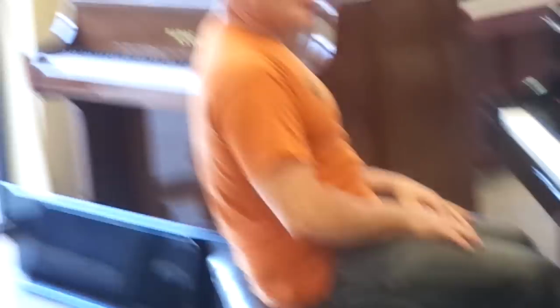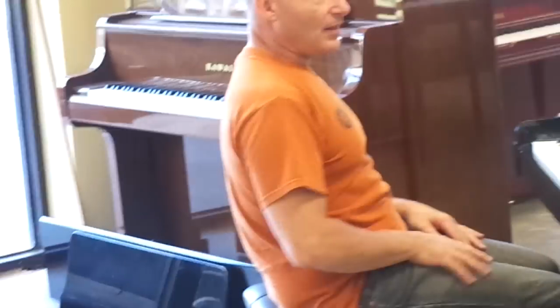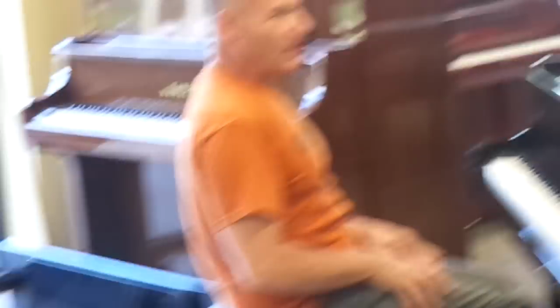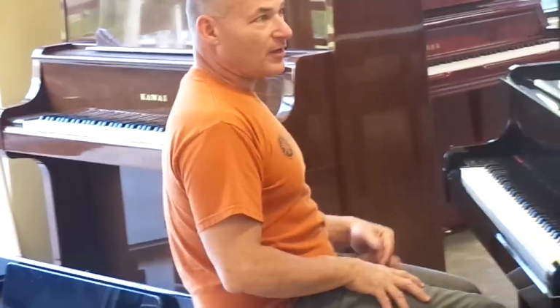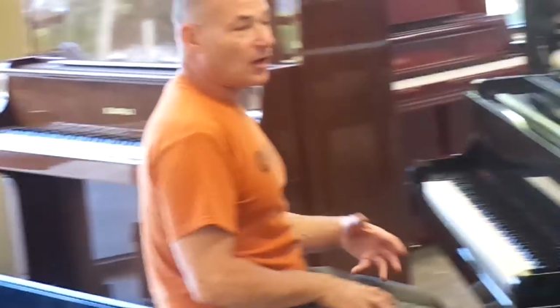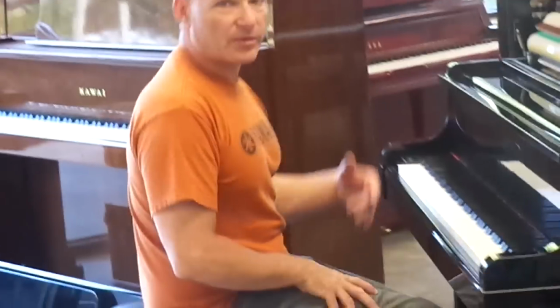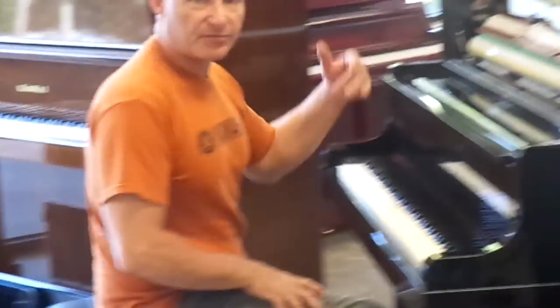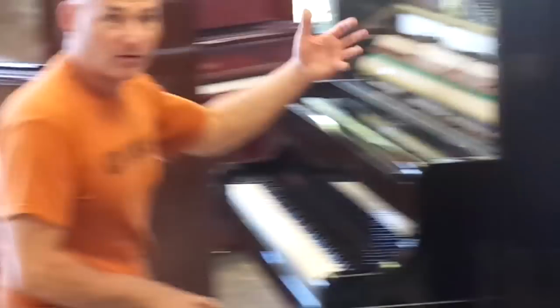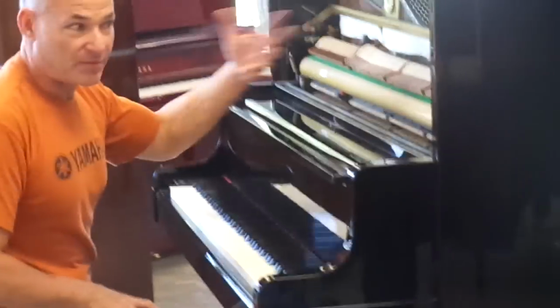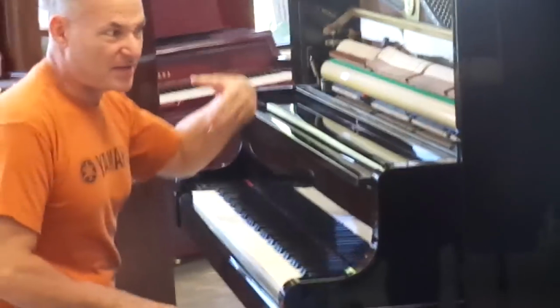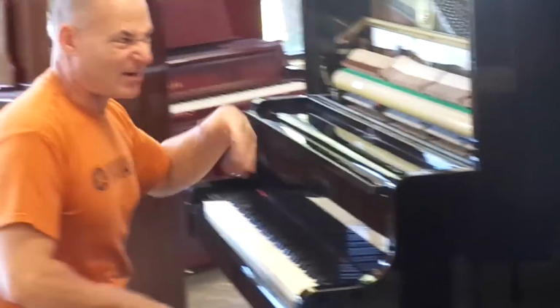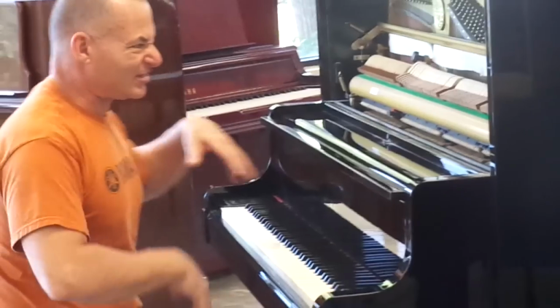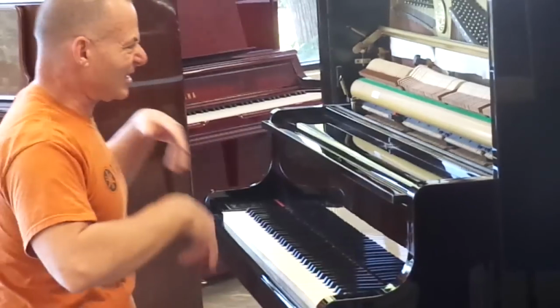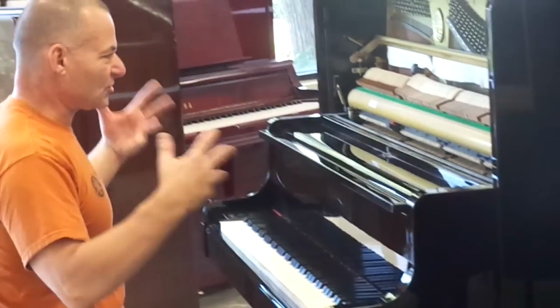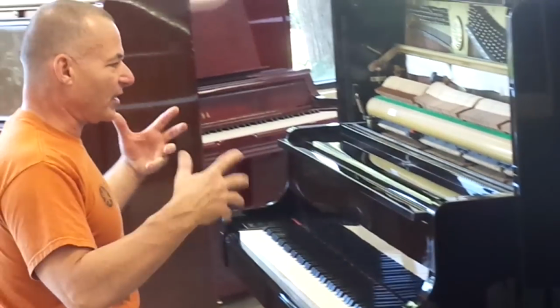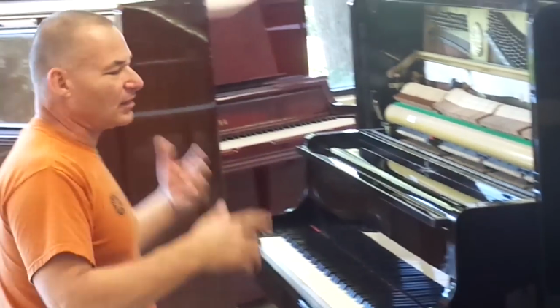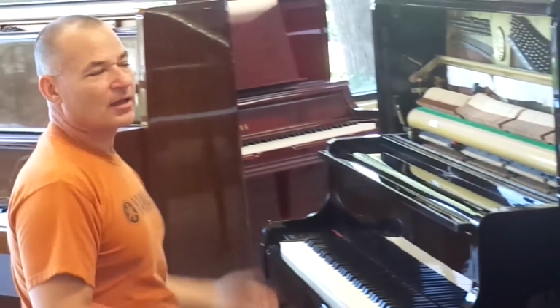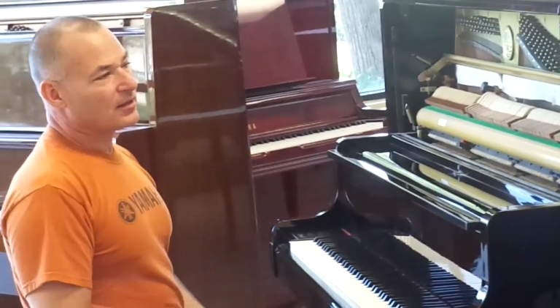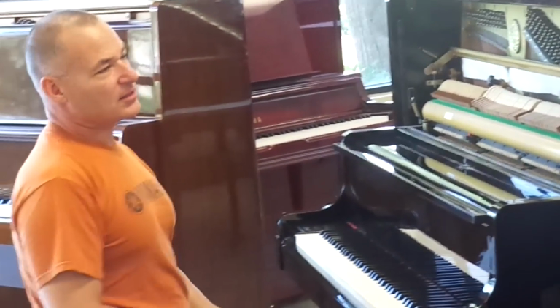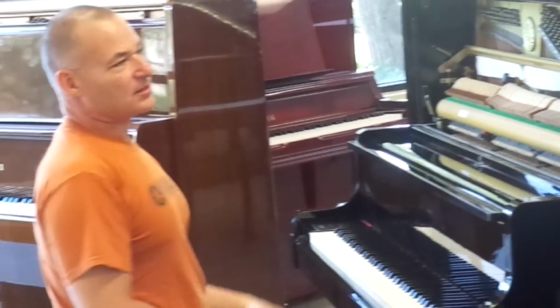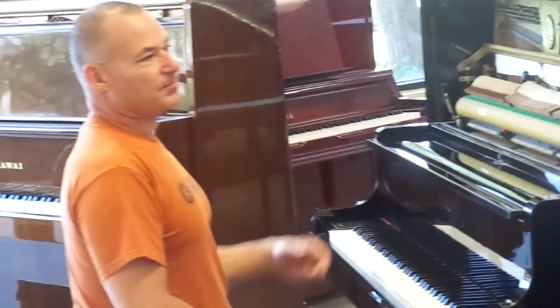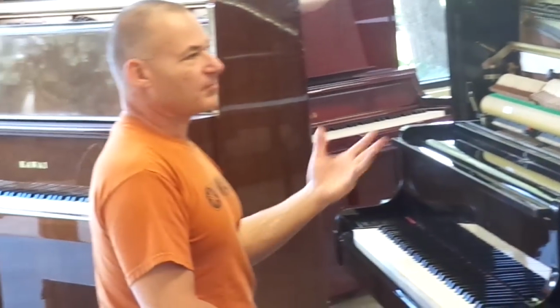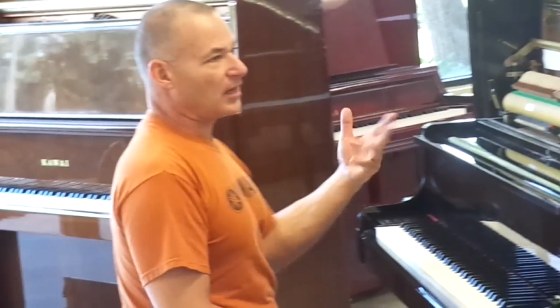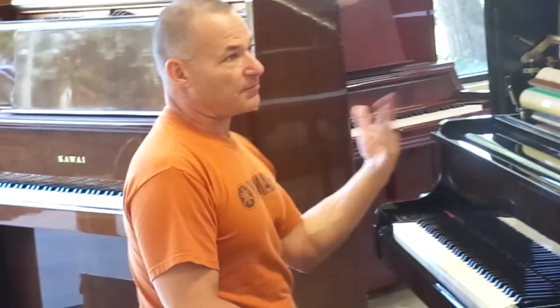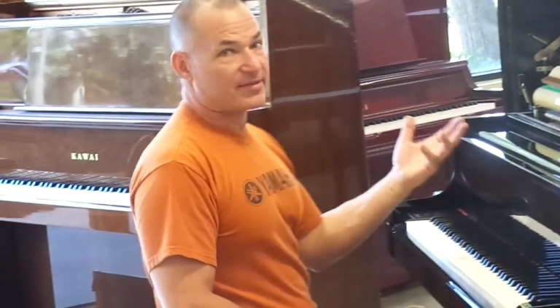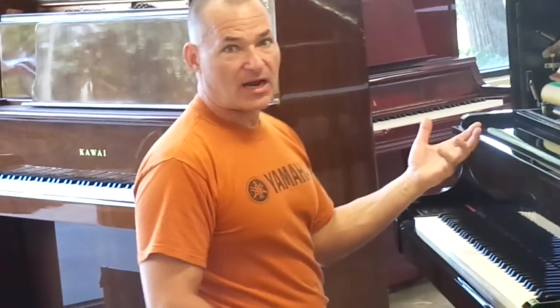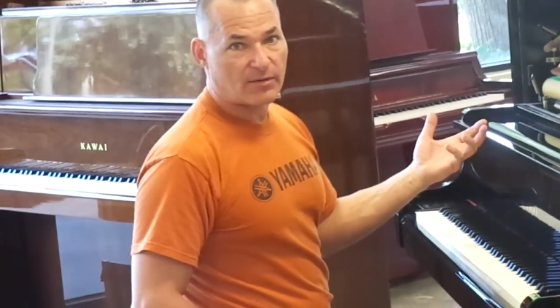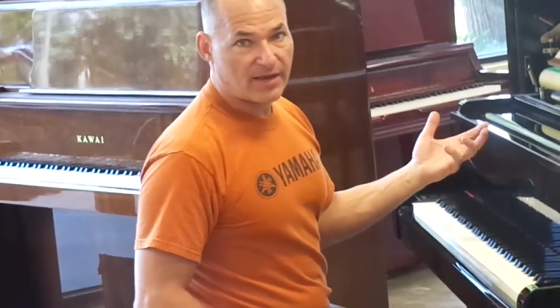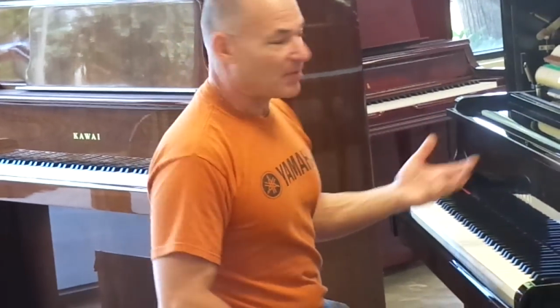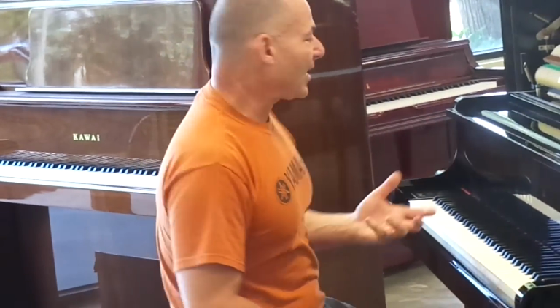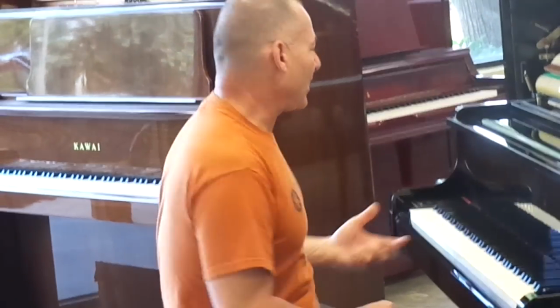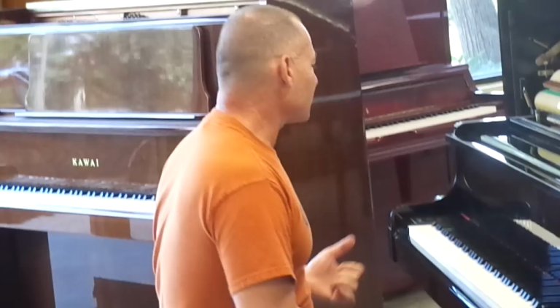And there you go — with the front of the piano off, it sounds great. This is an upright that I would have in my house.